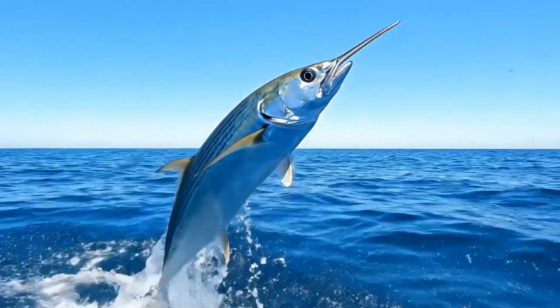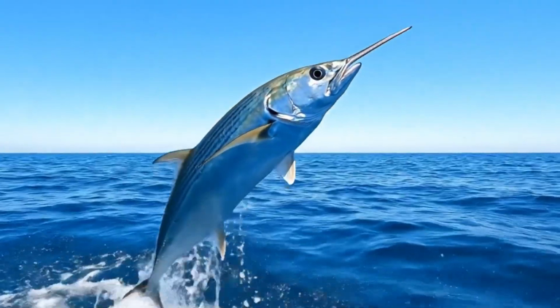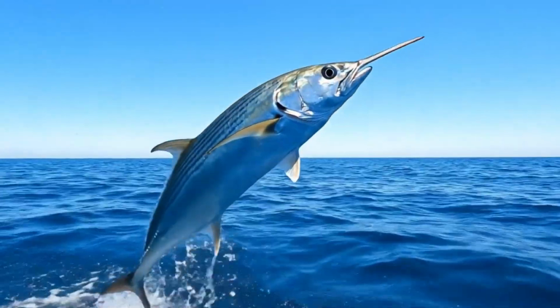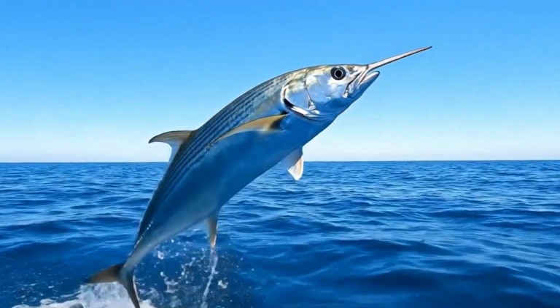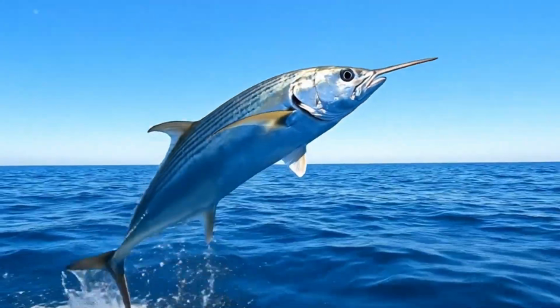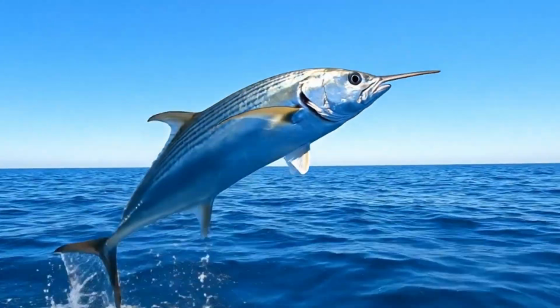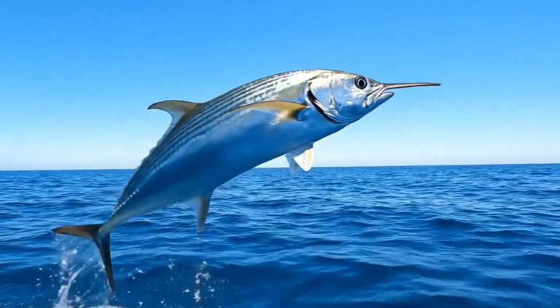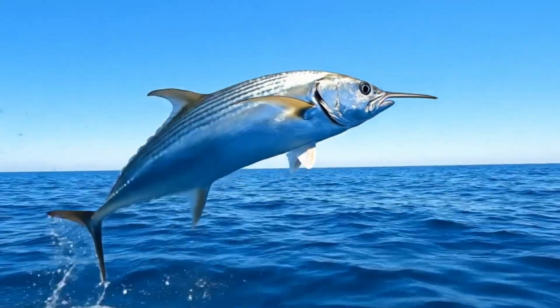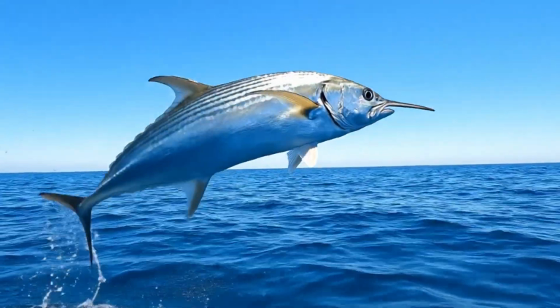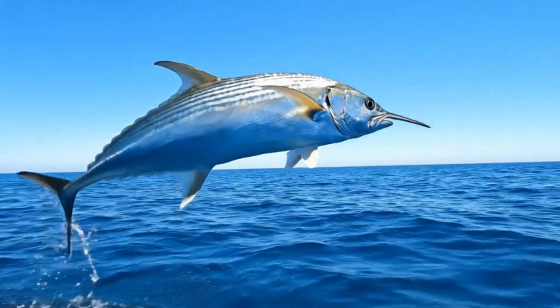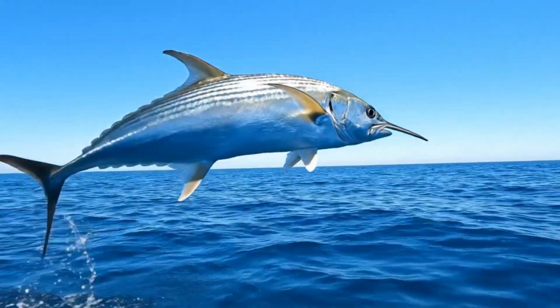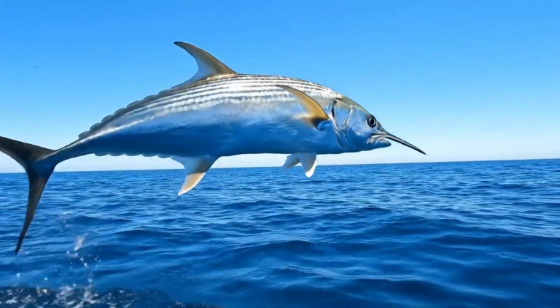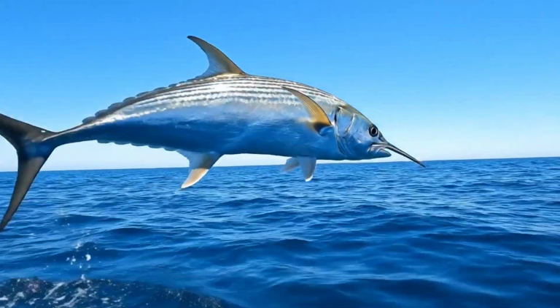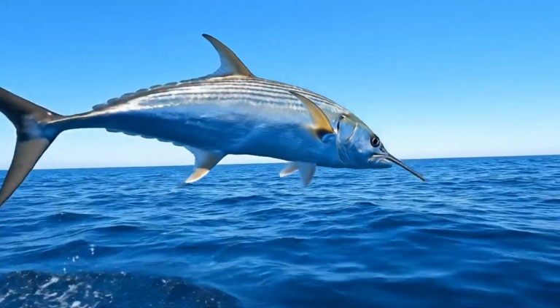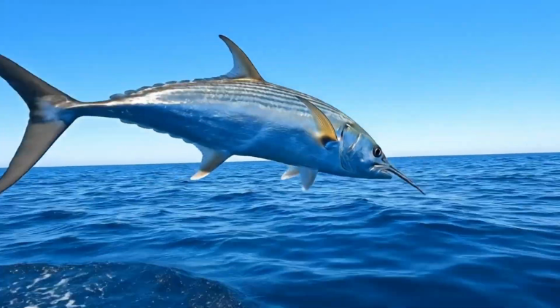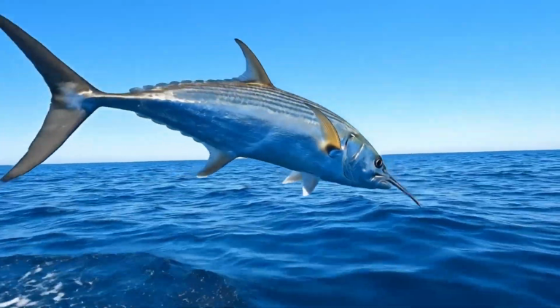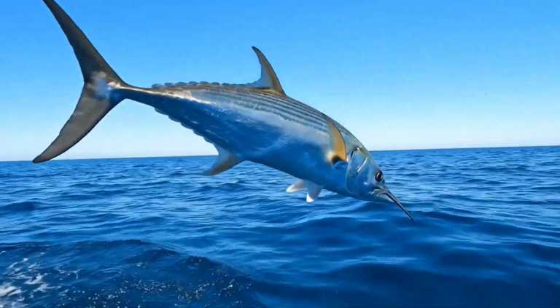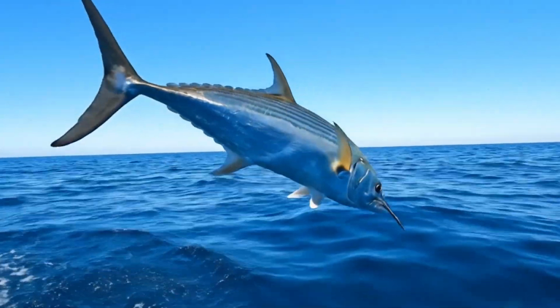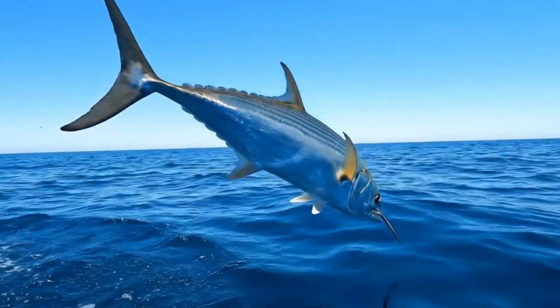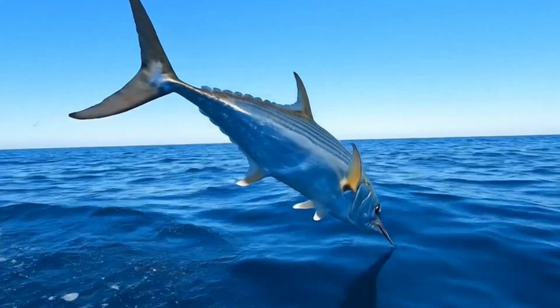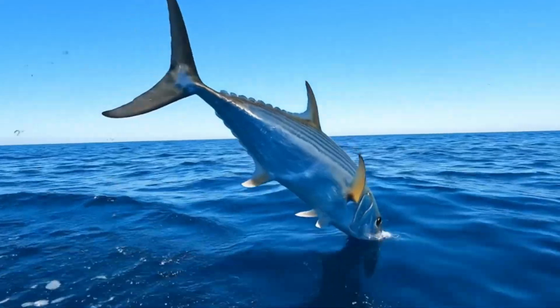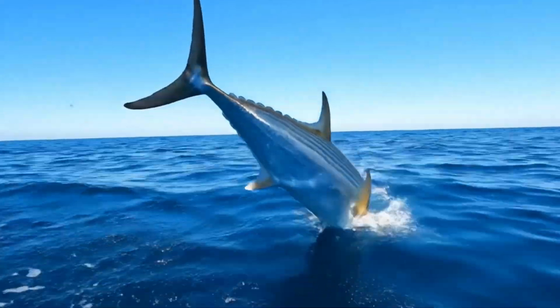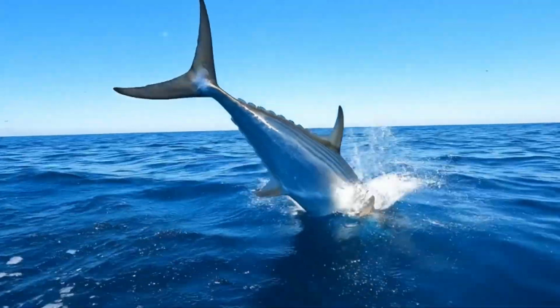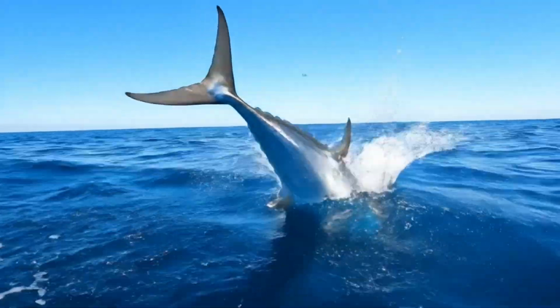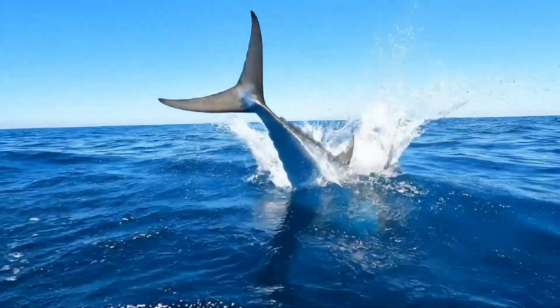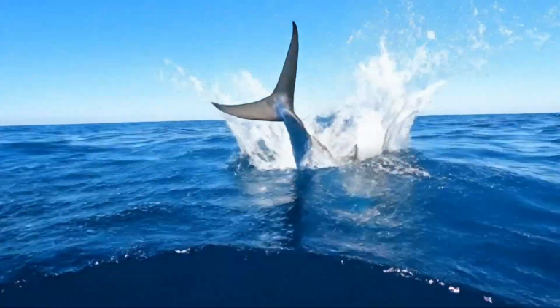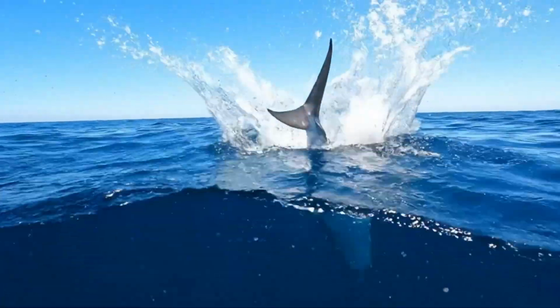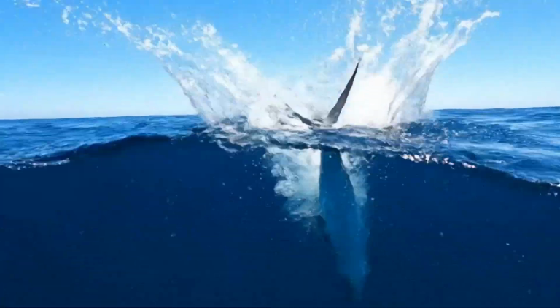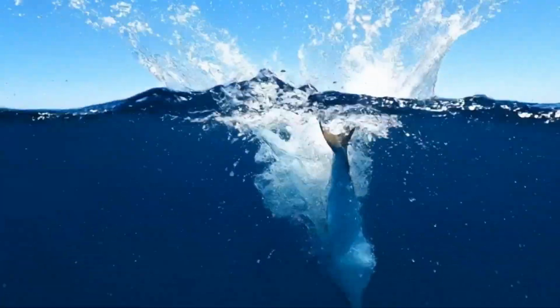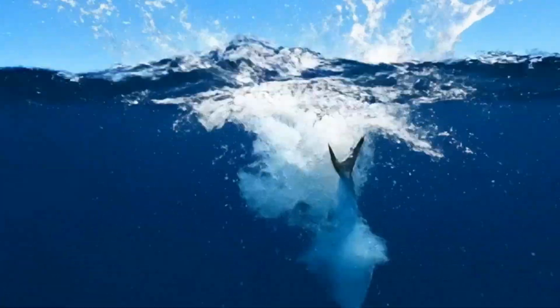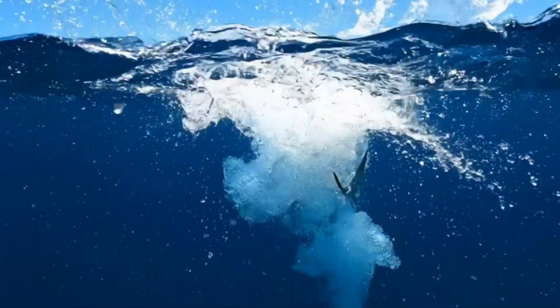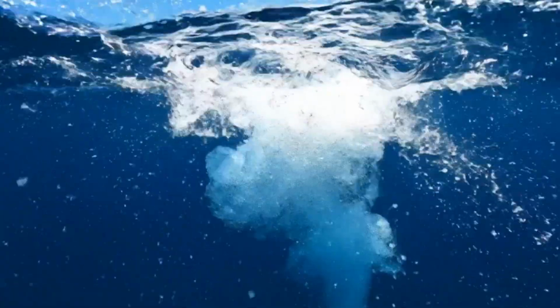Watch out — the needle fish has a long sharp mouth and can leap near the surface.